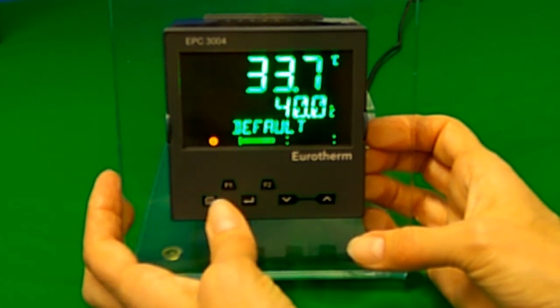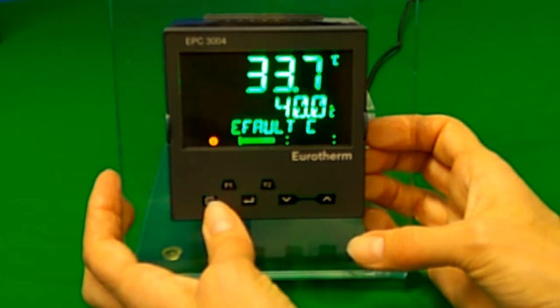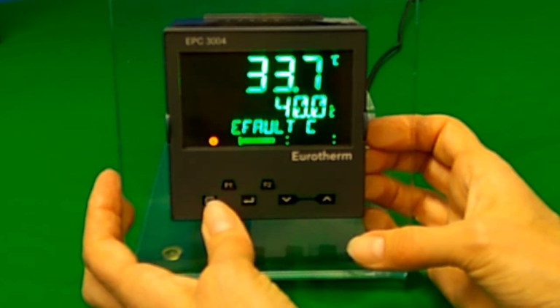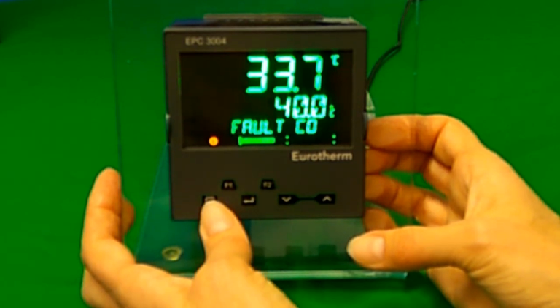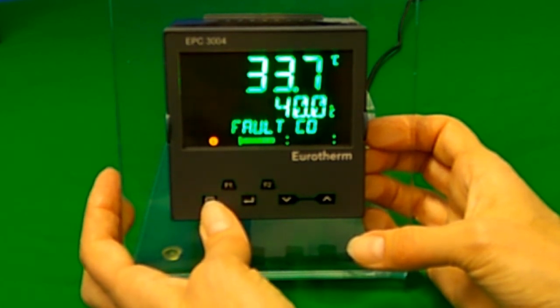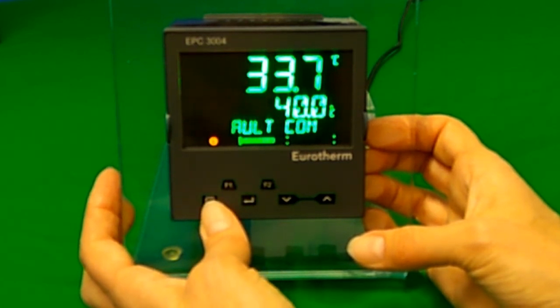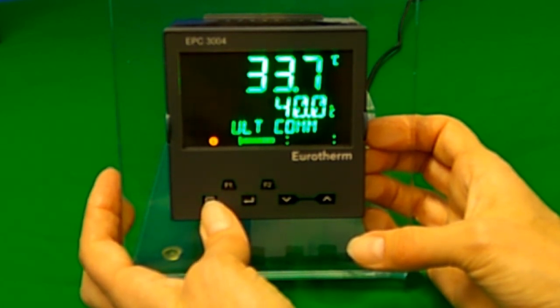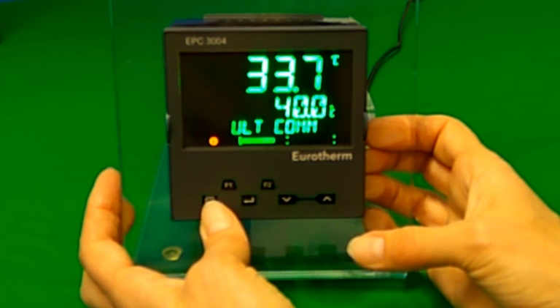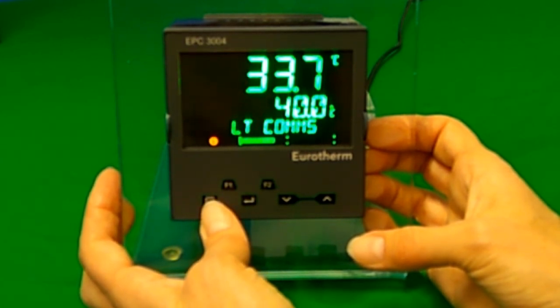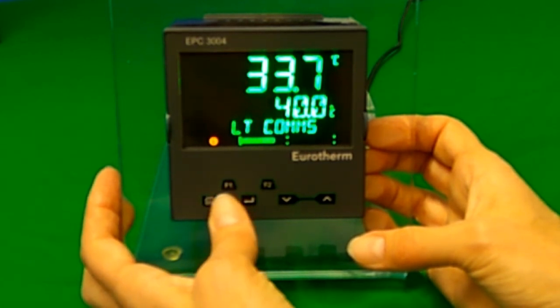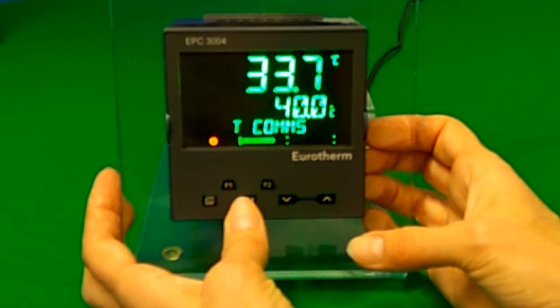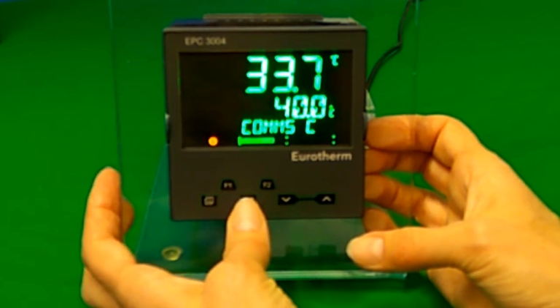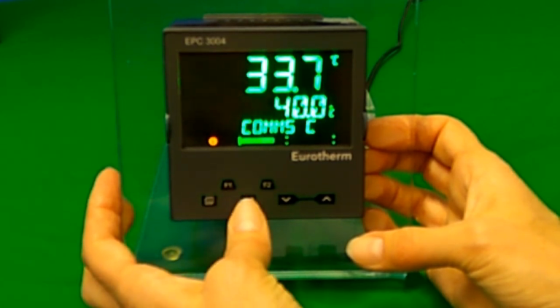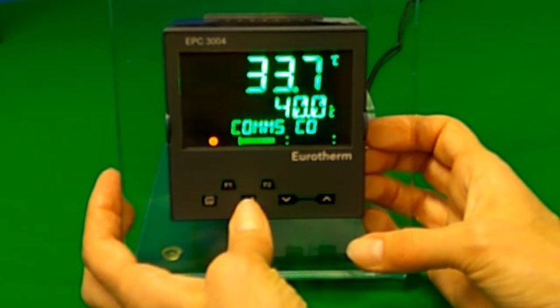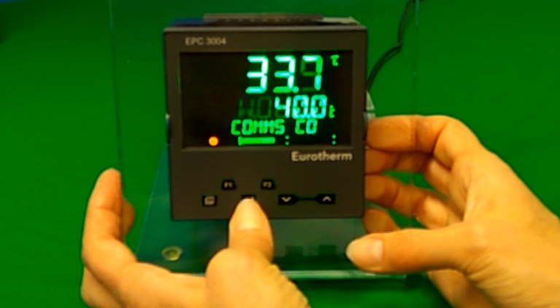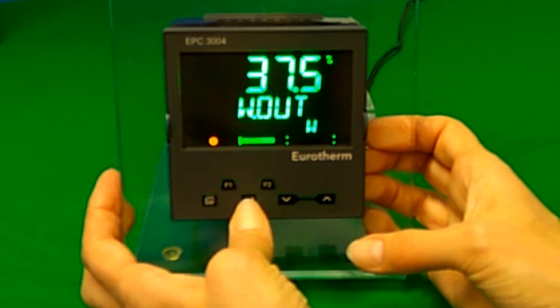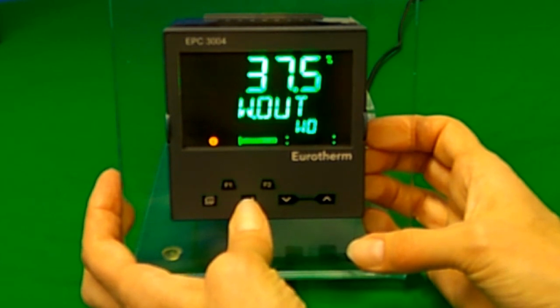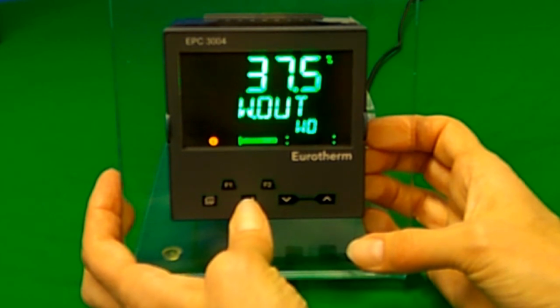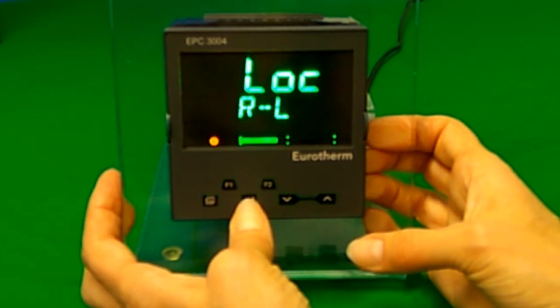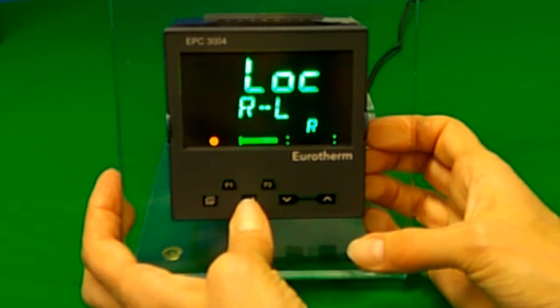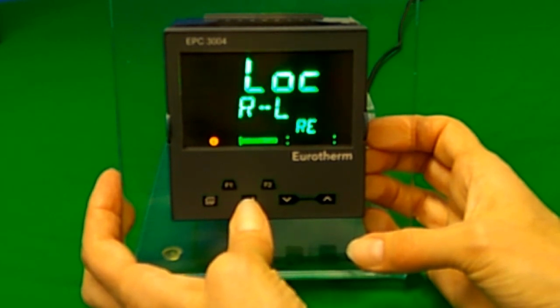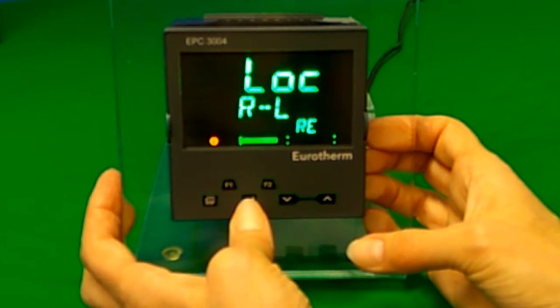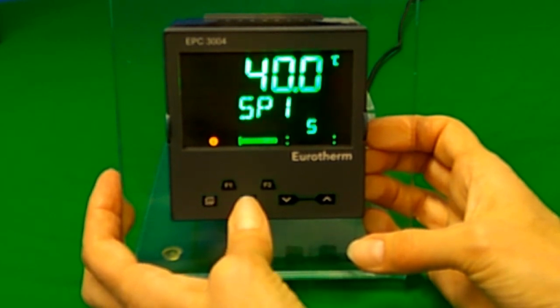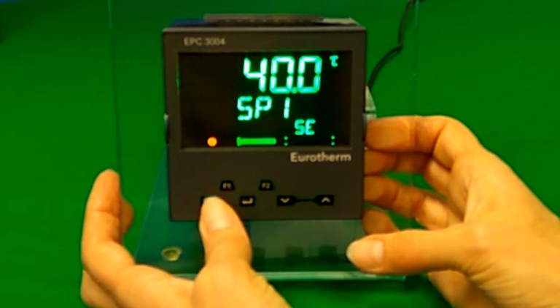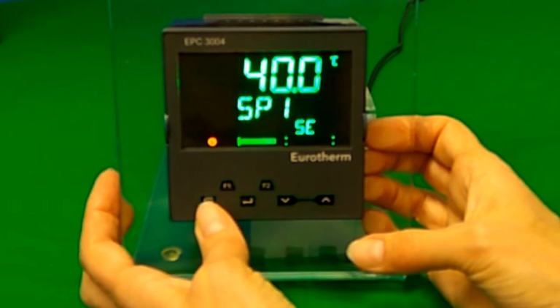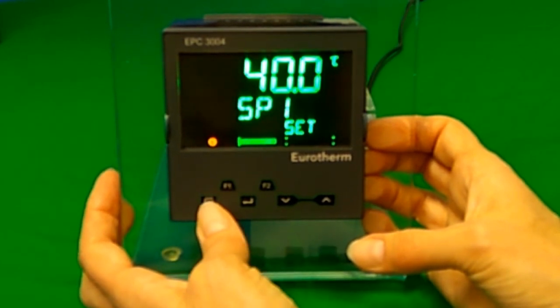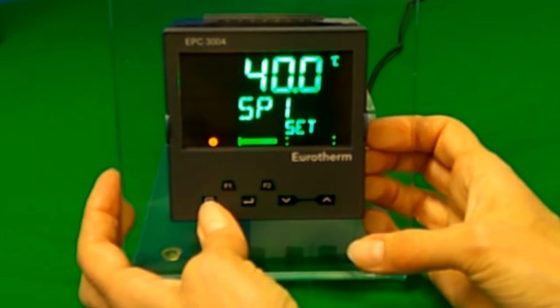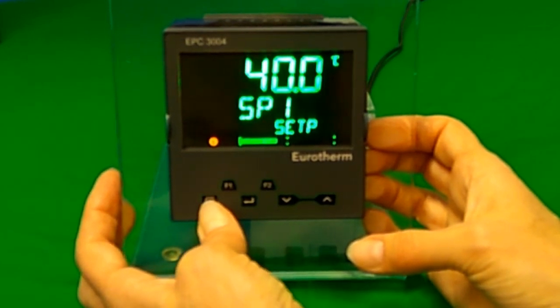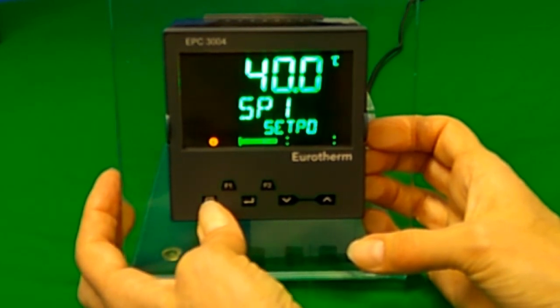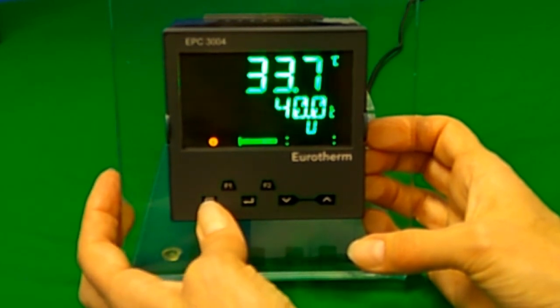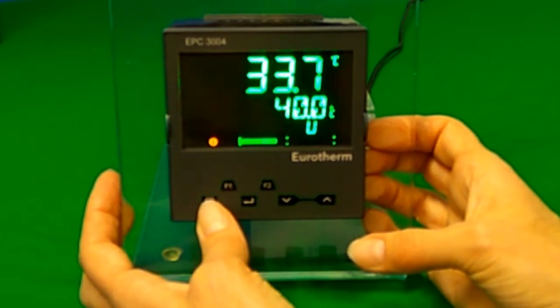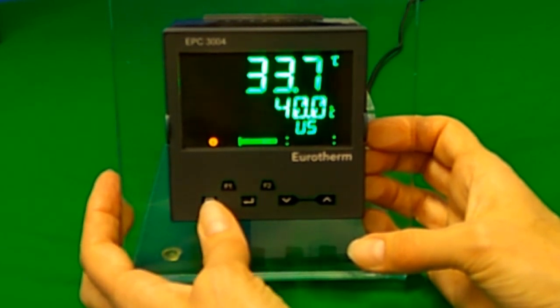Pressing the page button whilst scrolling will take you back to the normal screen.